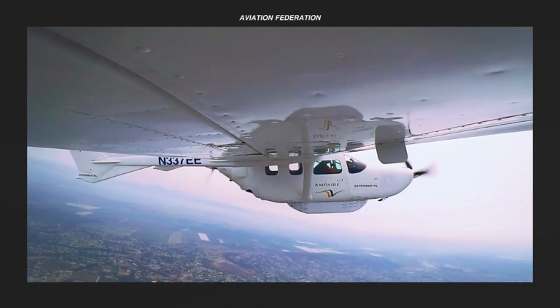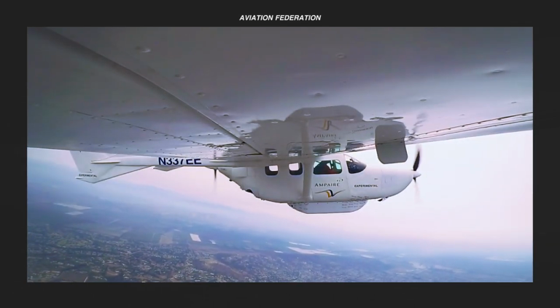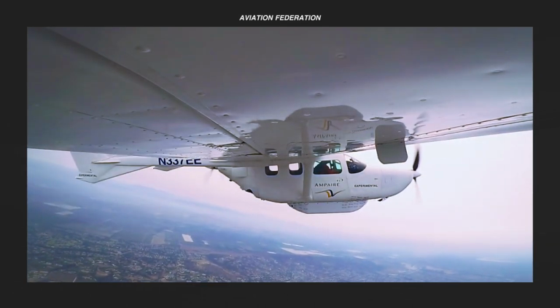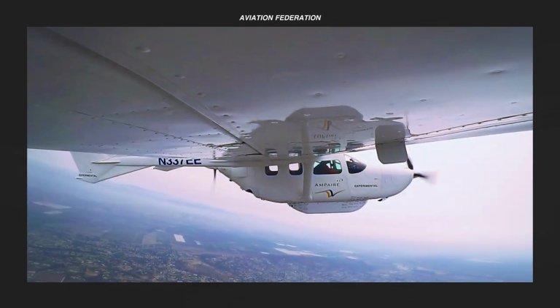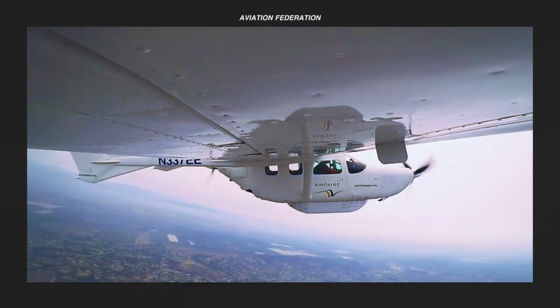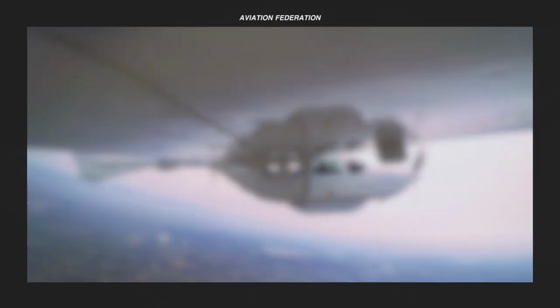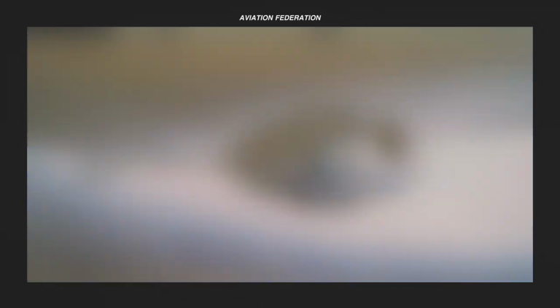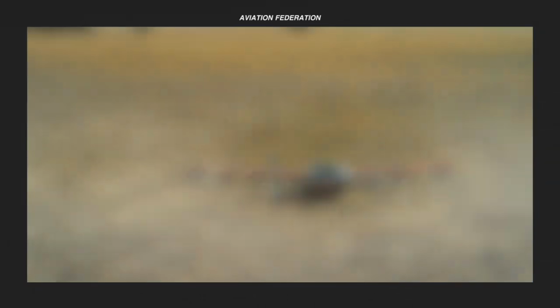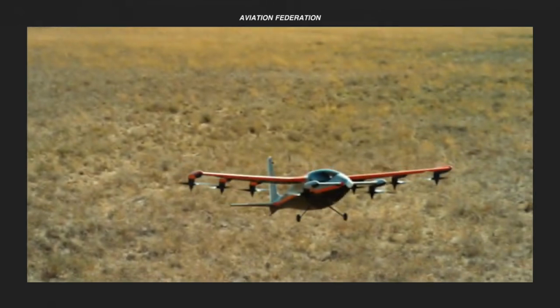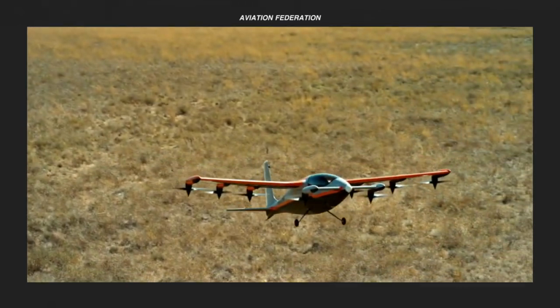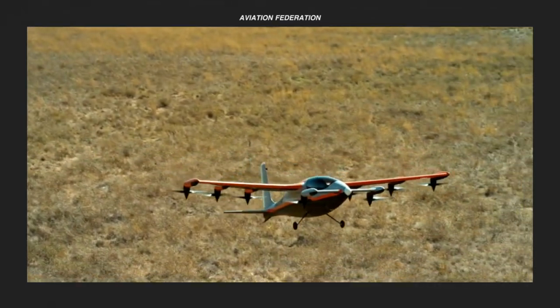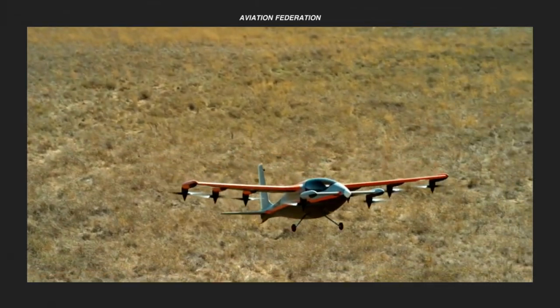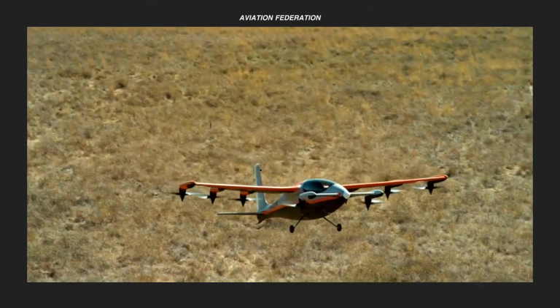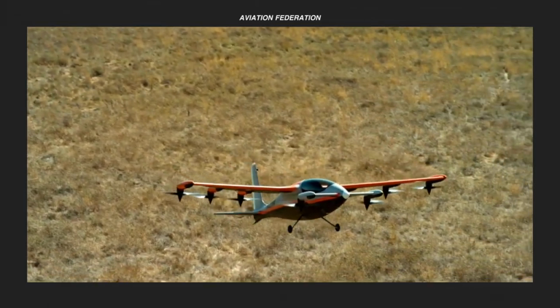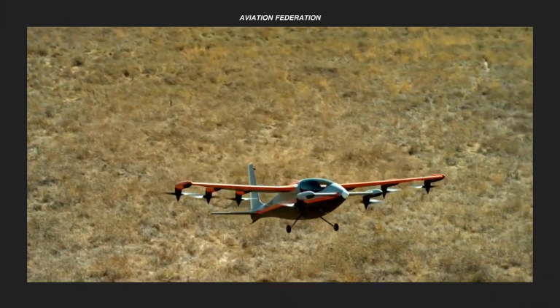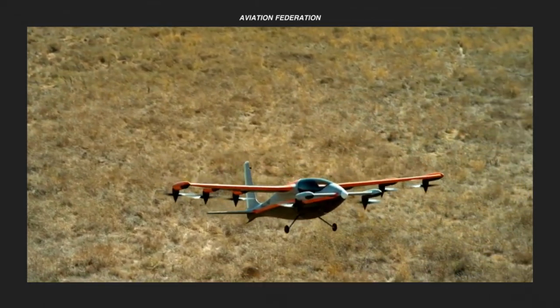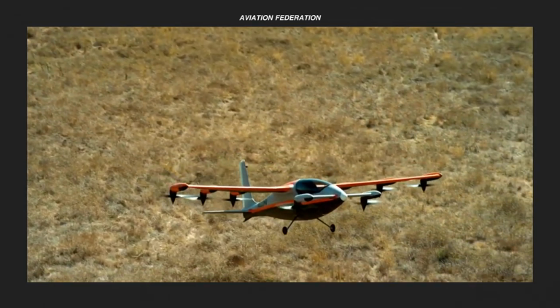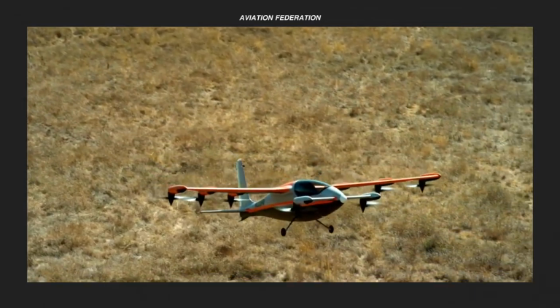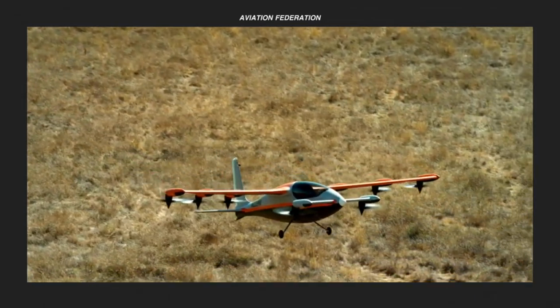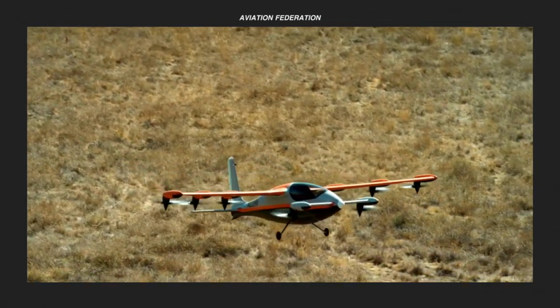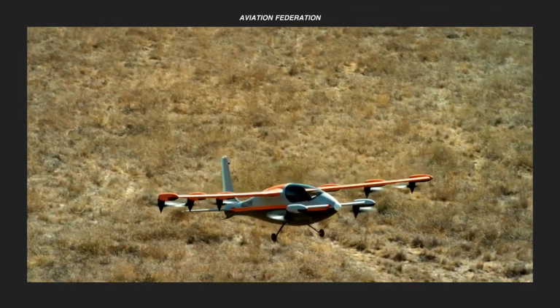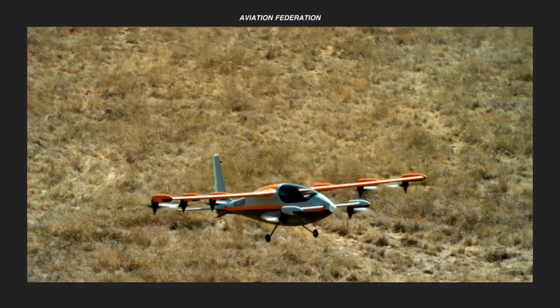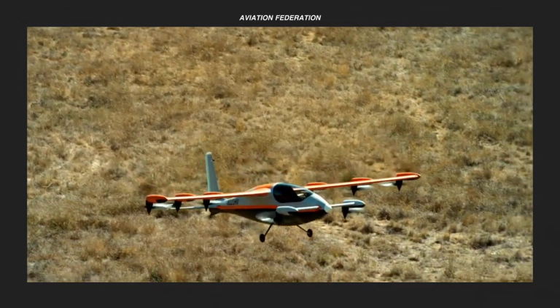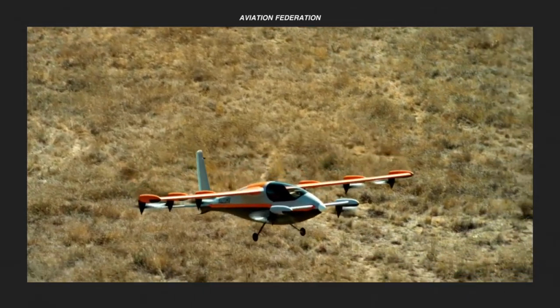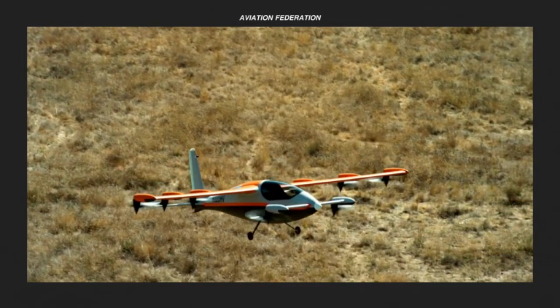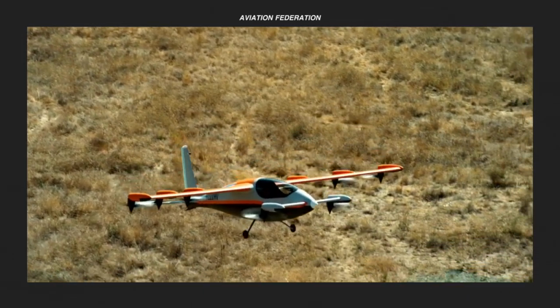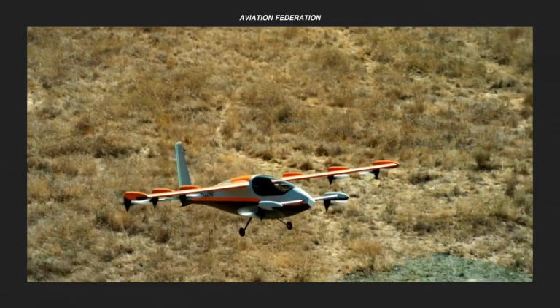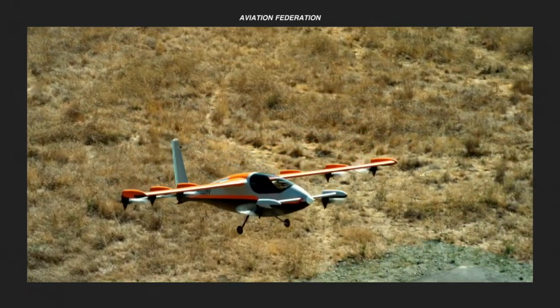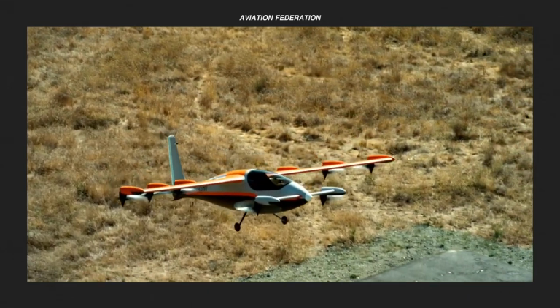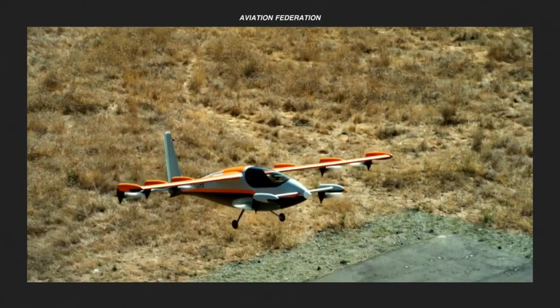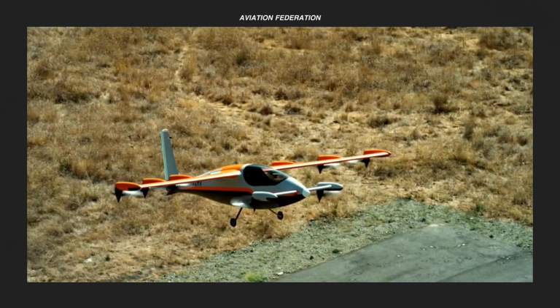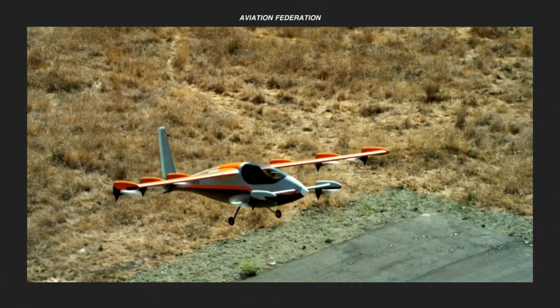This is Aviation Federation, sharing with you exciting information about the latest and greatest in aviation and beyond.